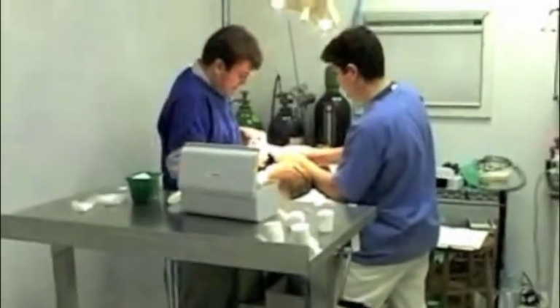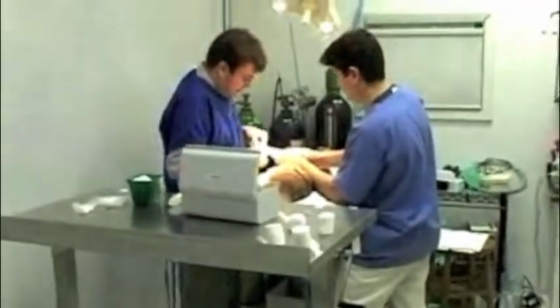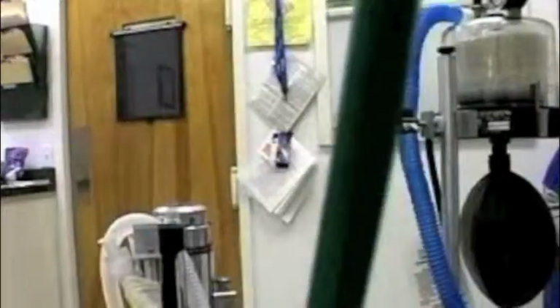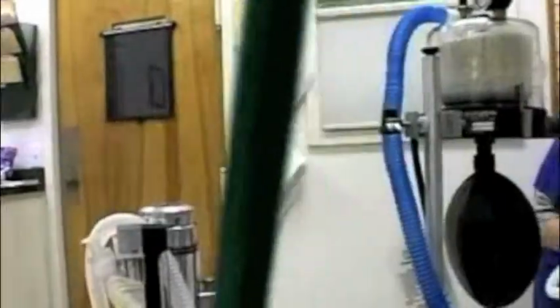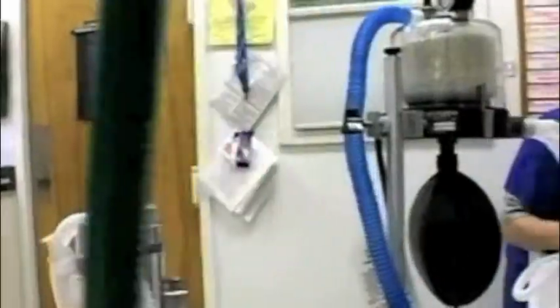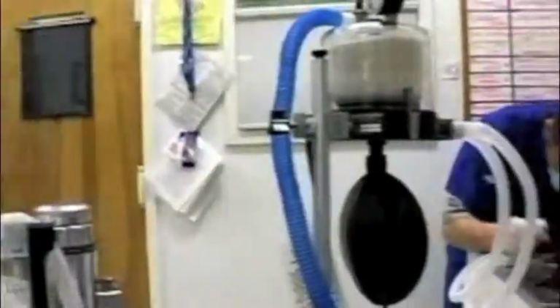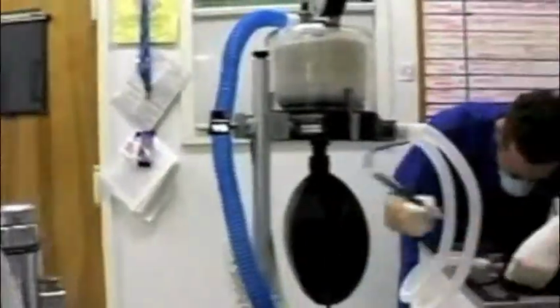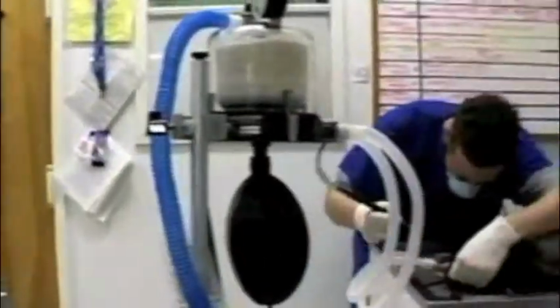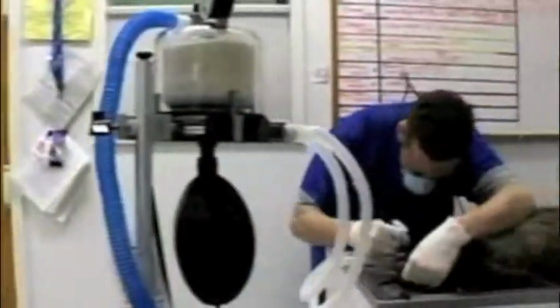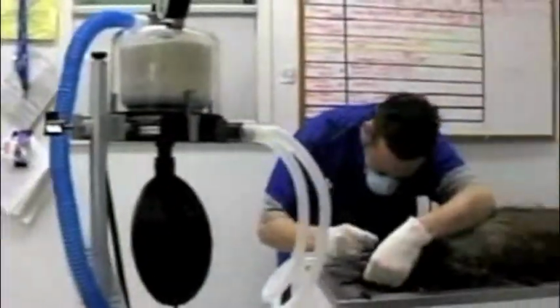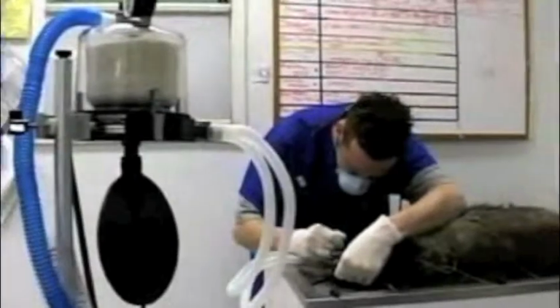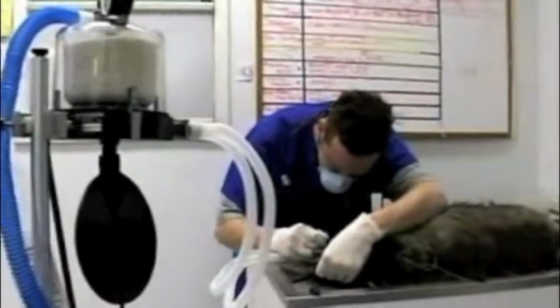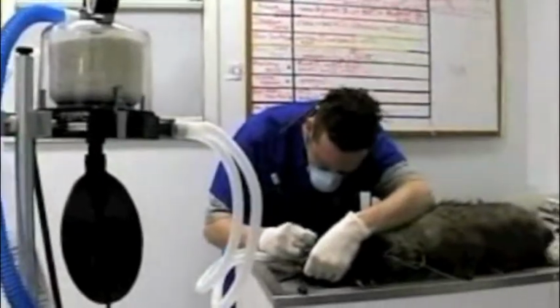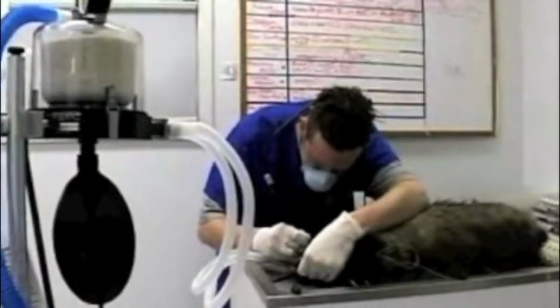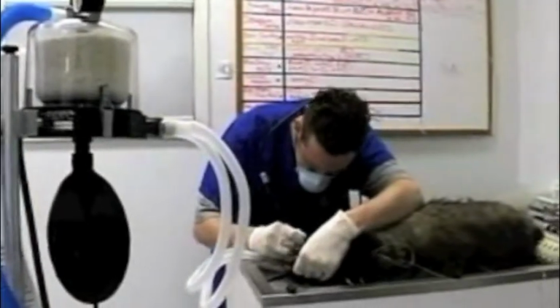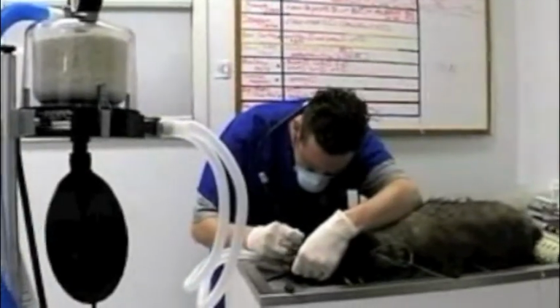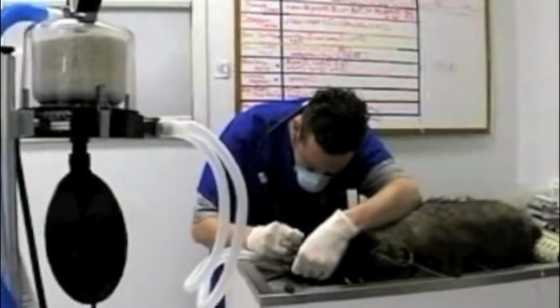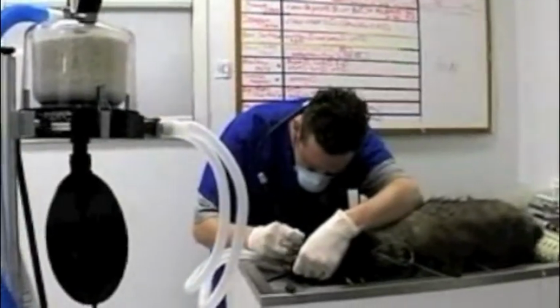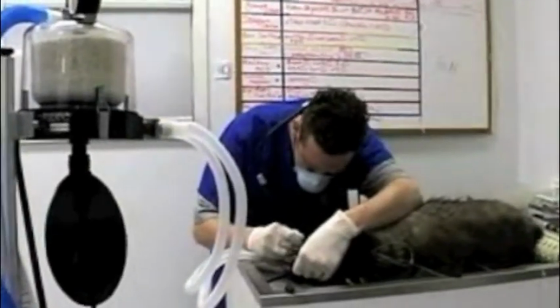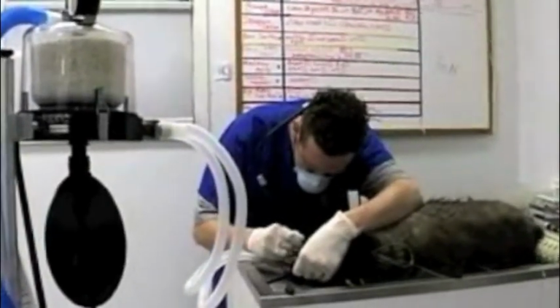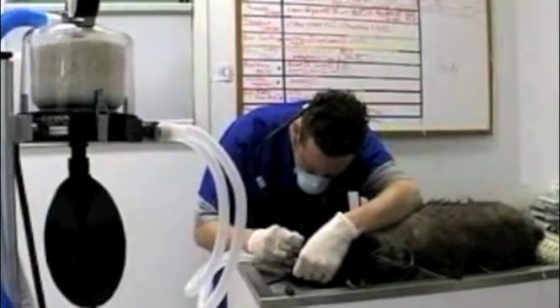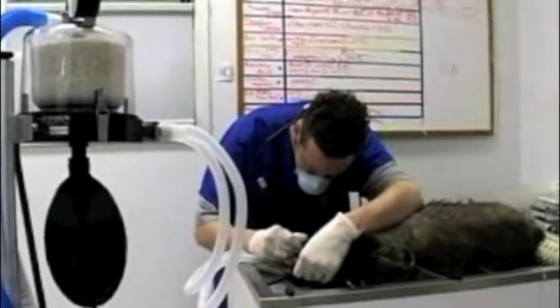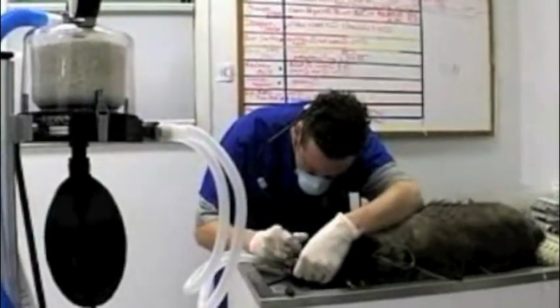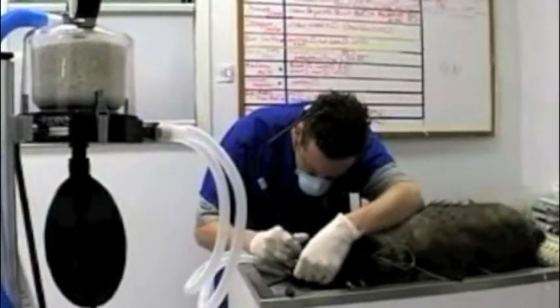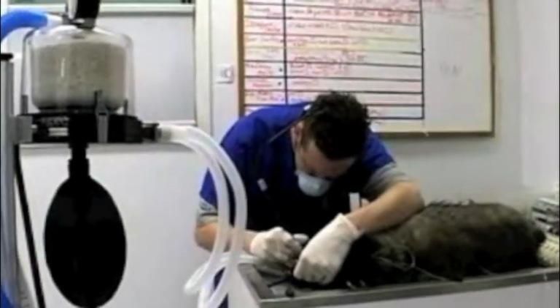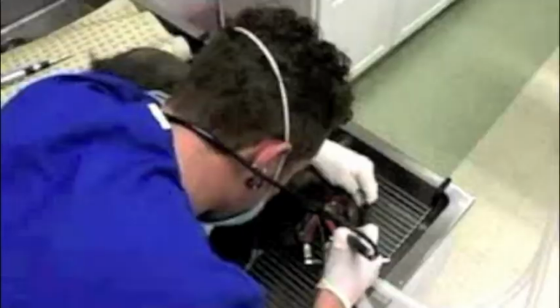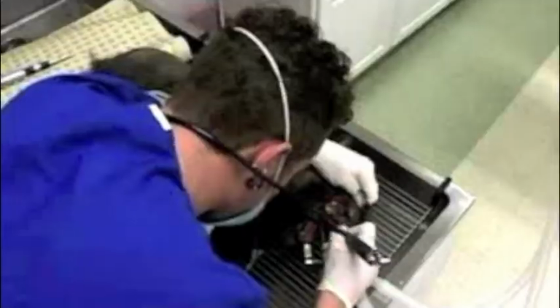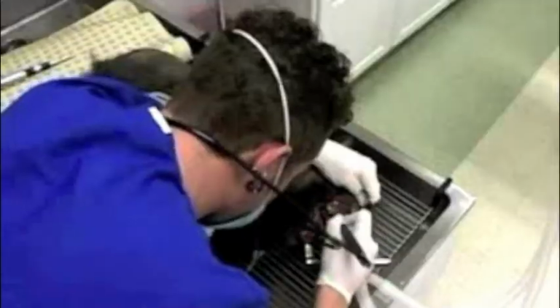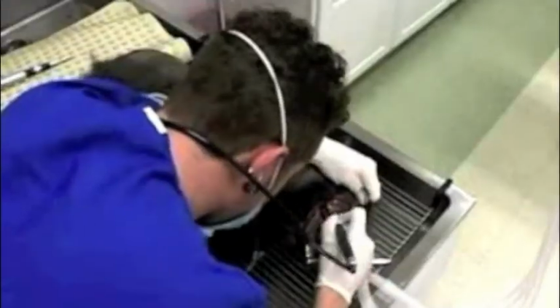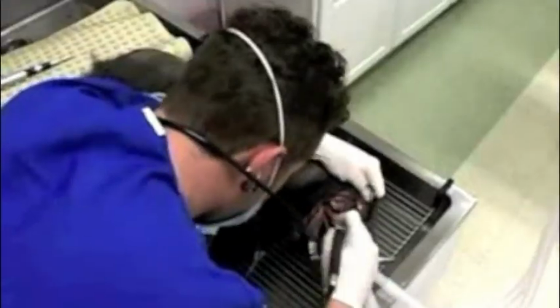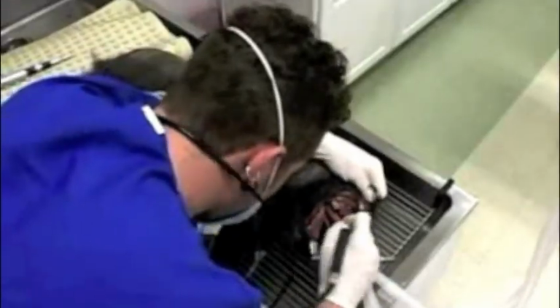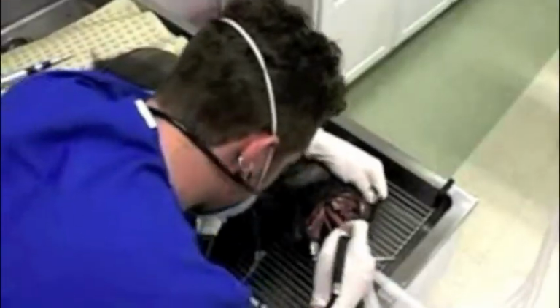The vet tech even acts as dental hygienist, evaluating animals' teeth and cleaning them with specialized equipment.